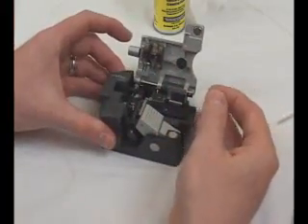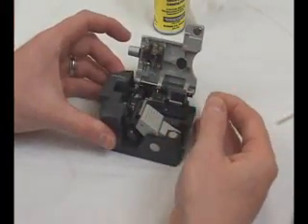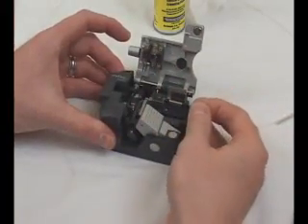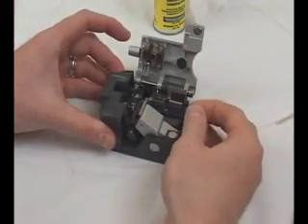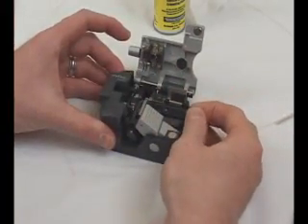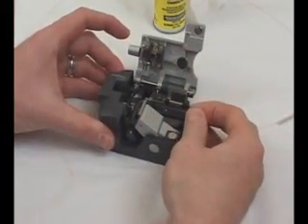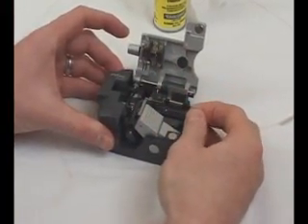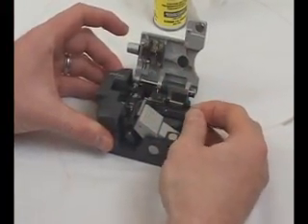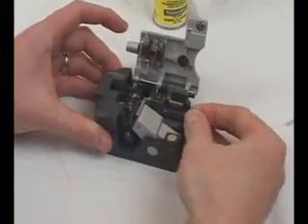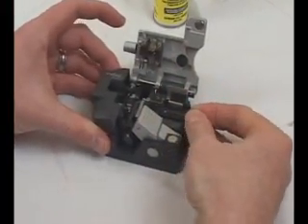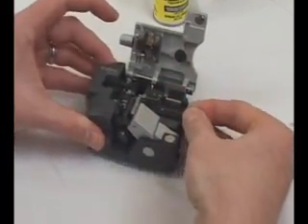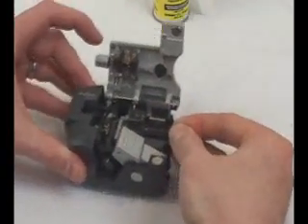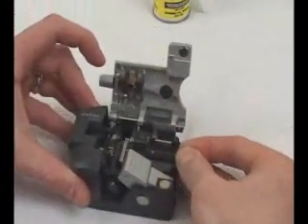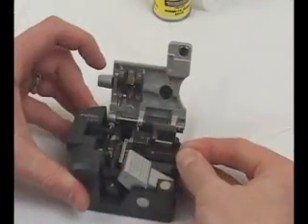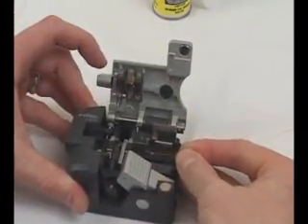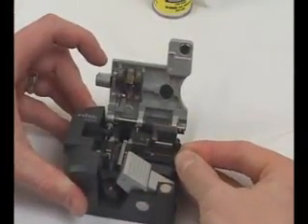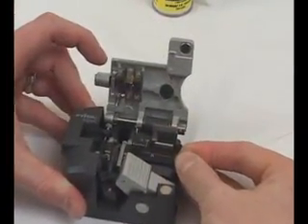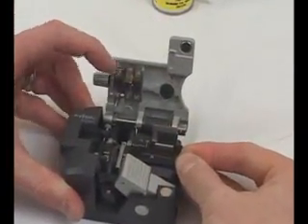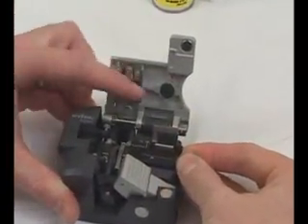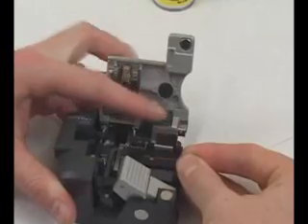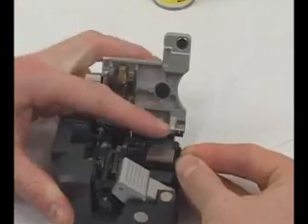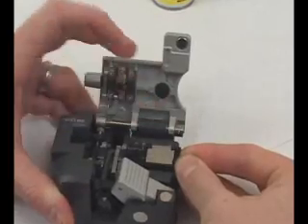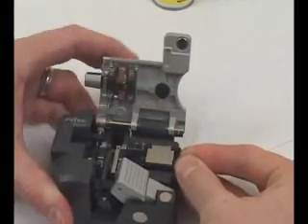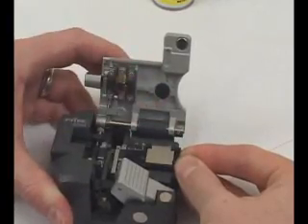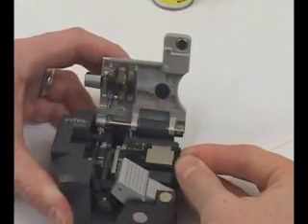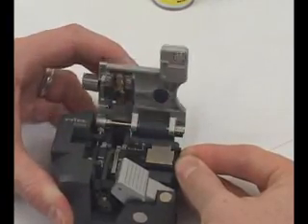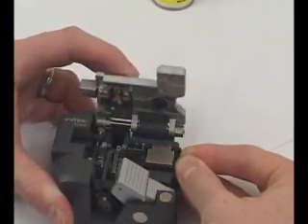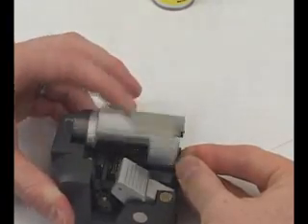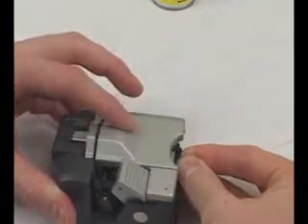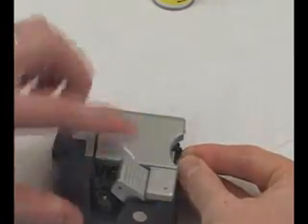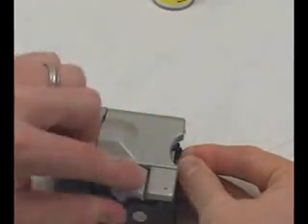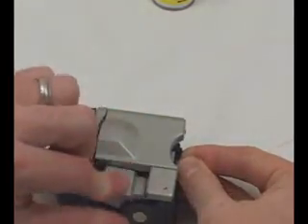Now place the fiber in the Phytel S325 Single Action Cleaver, where the fiber is perfectly cleaved to a 90-degree angle.